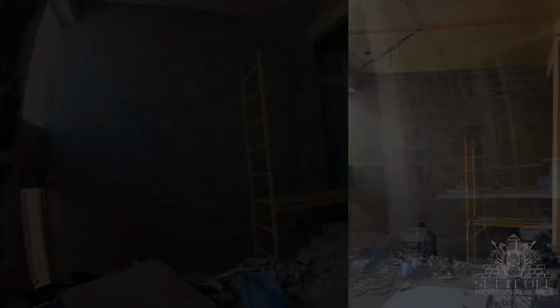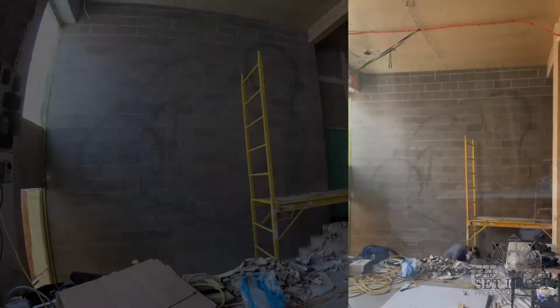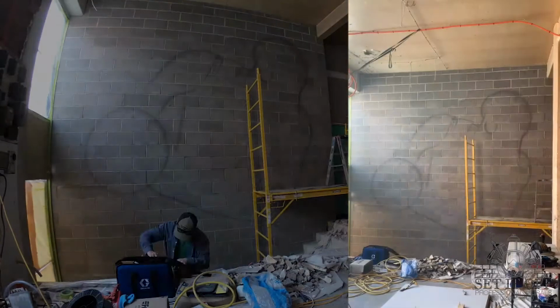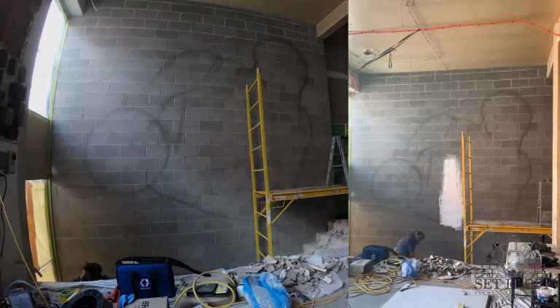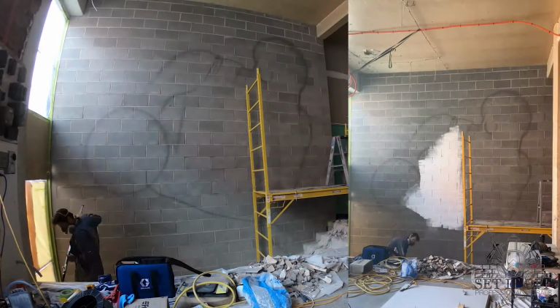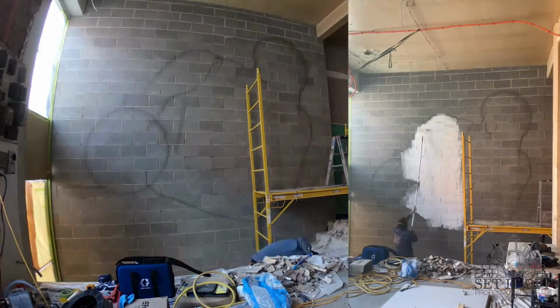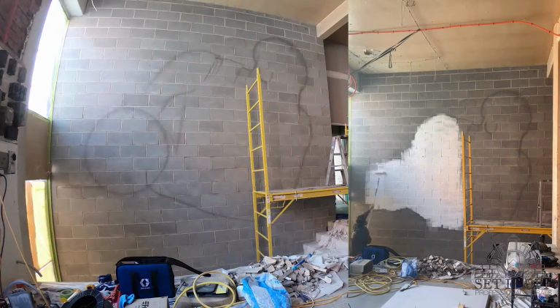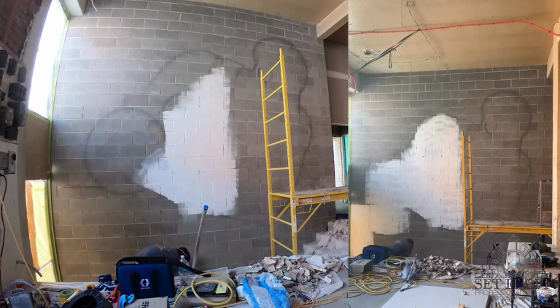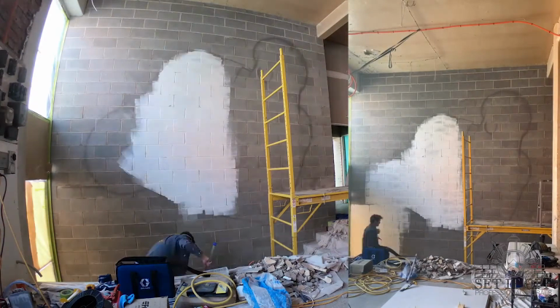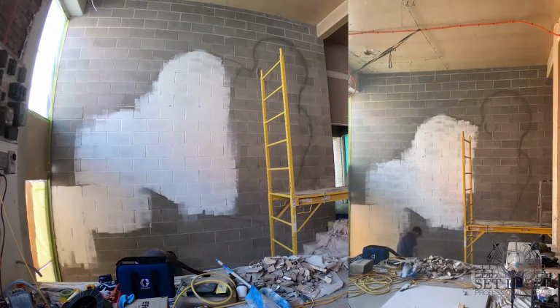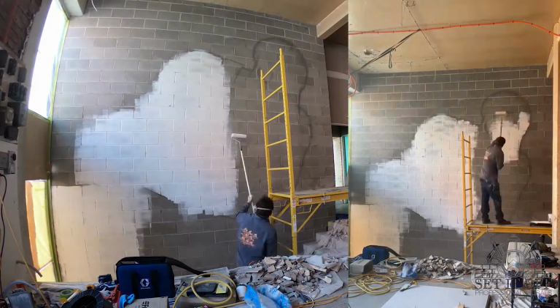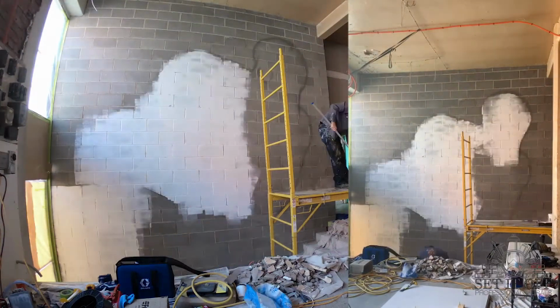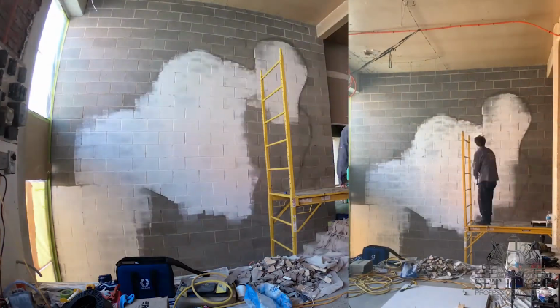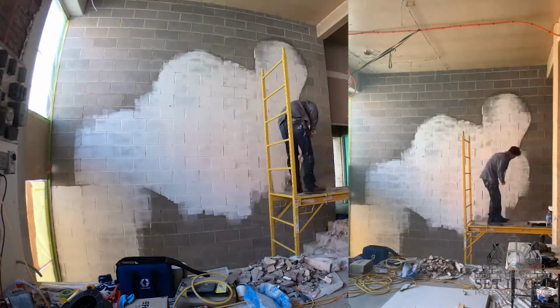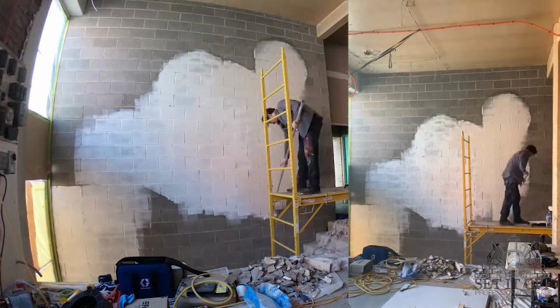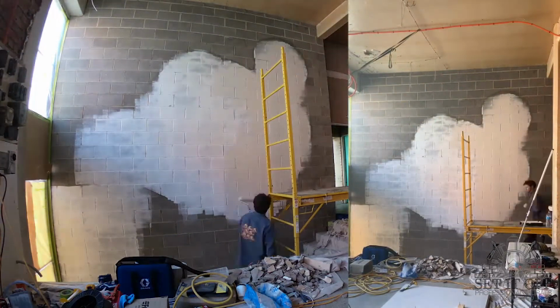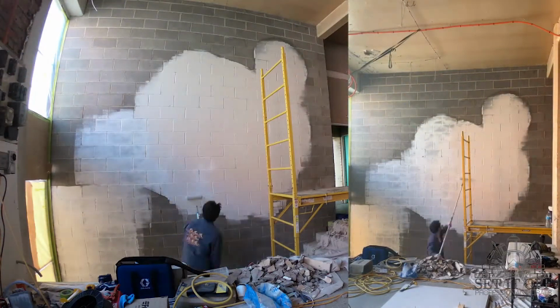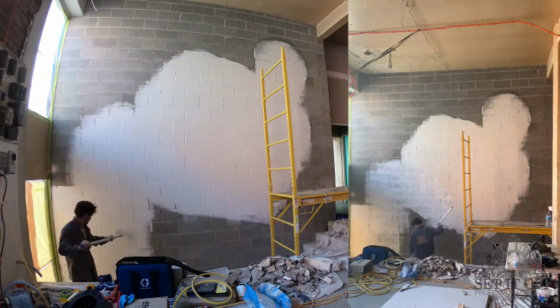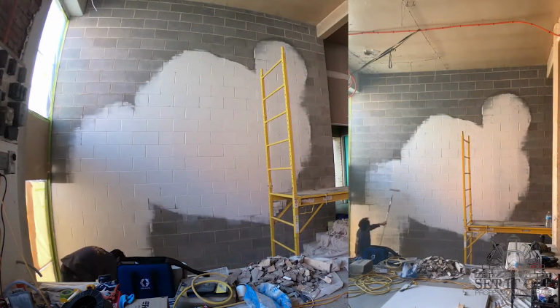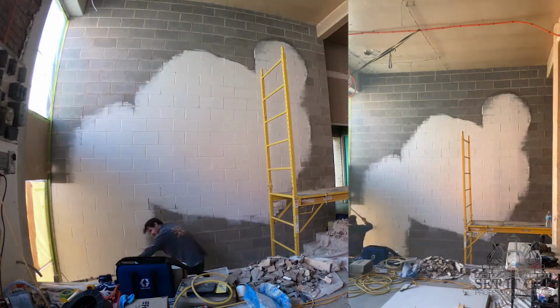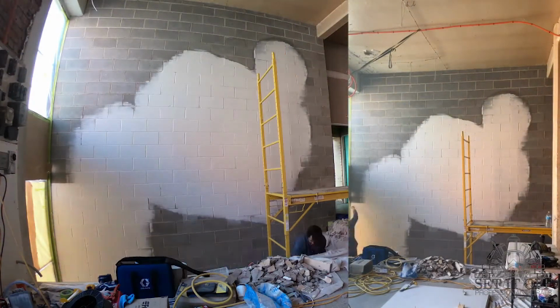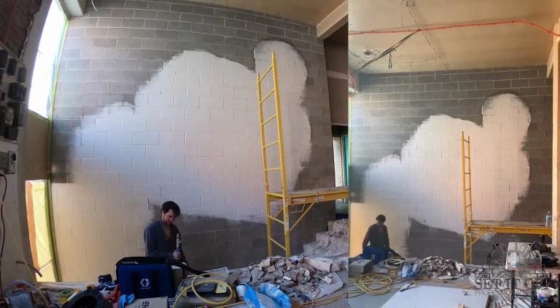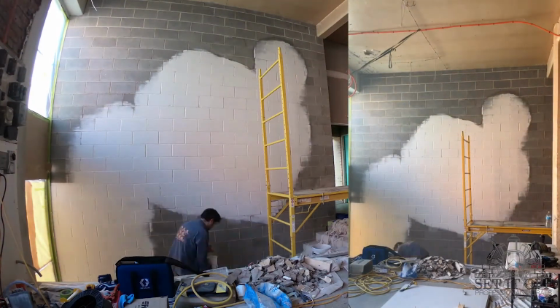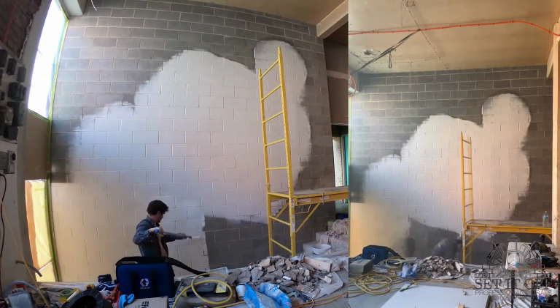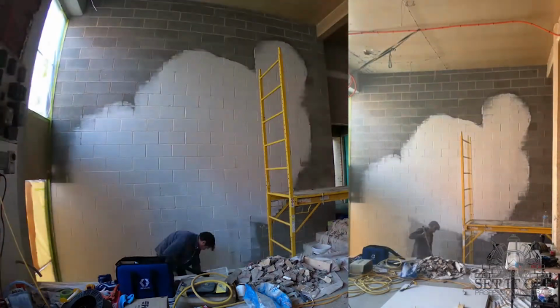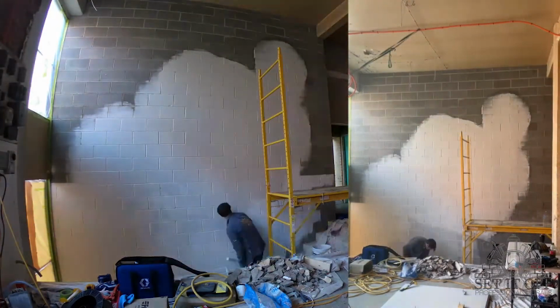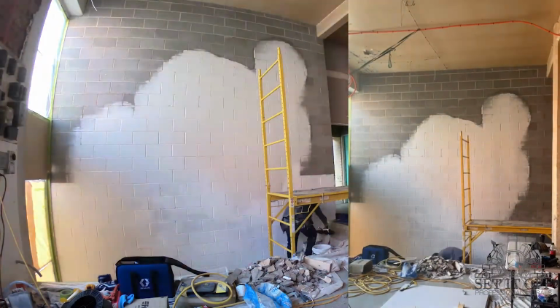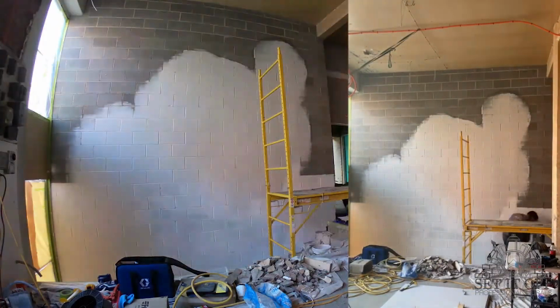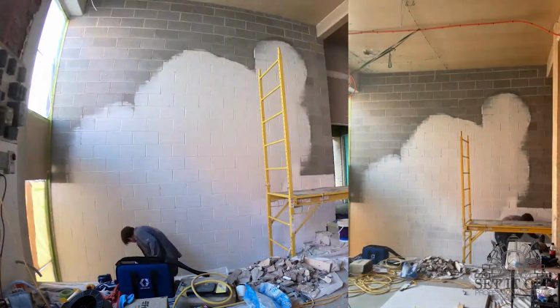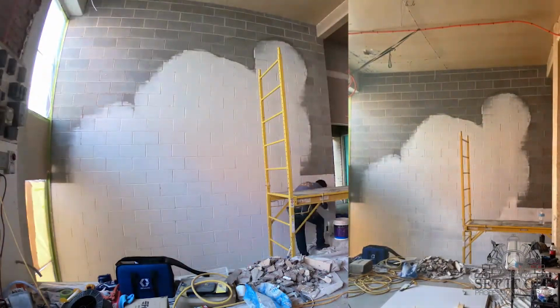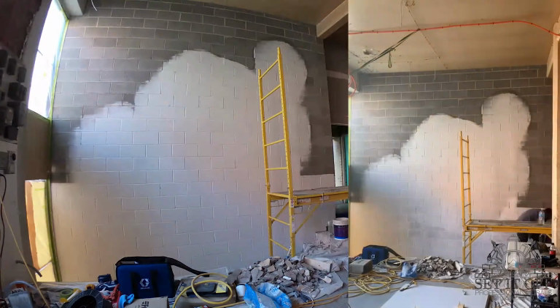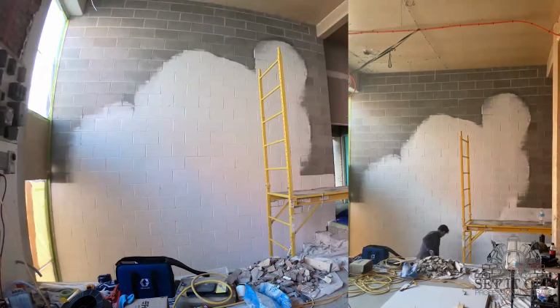Here's a time-lapse for the main feature wall, including preparation and colour selection that will be used throughout the interior.